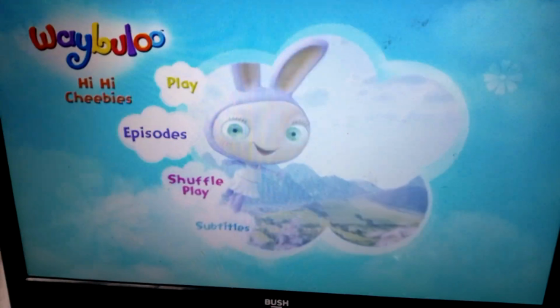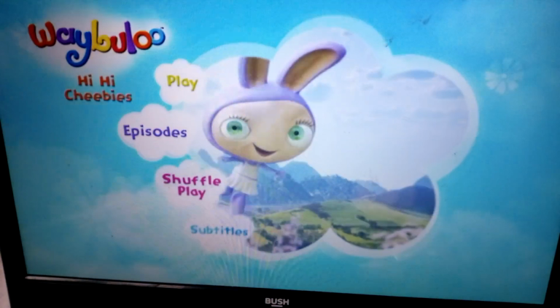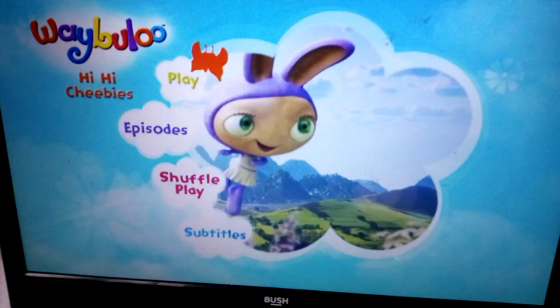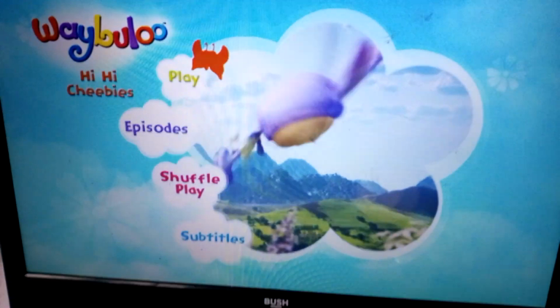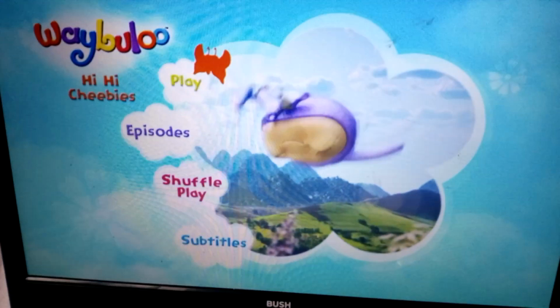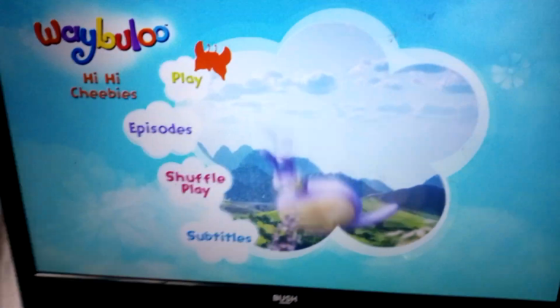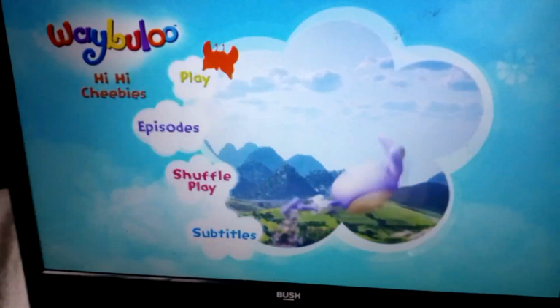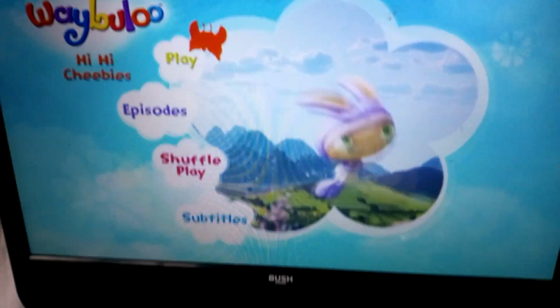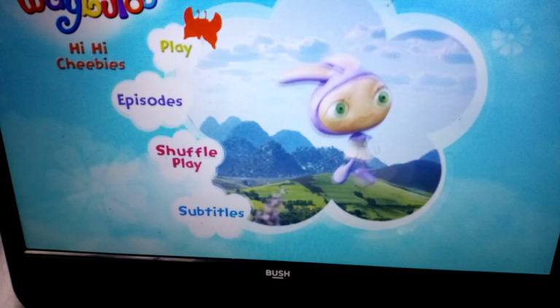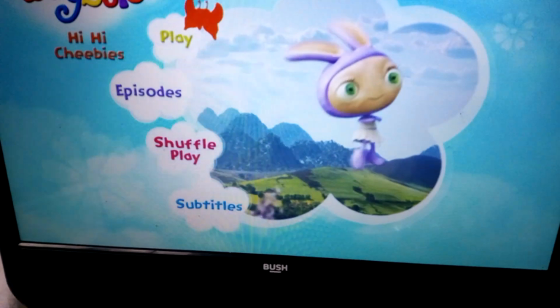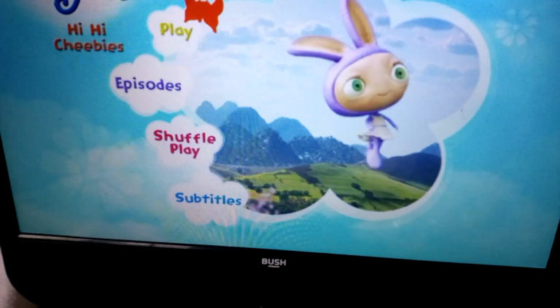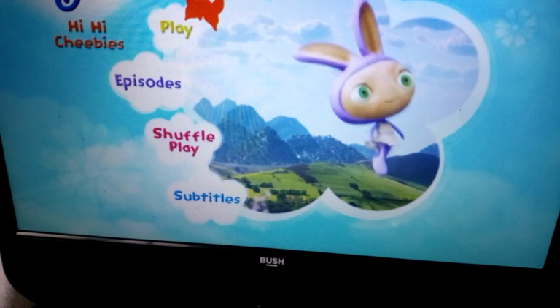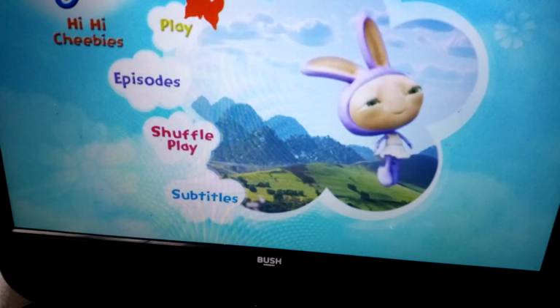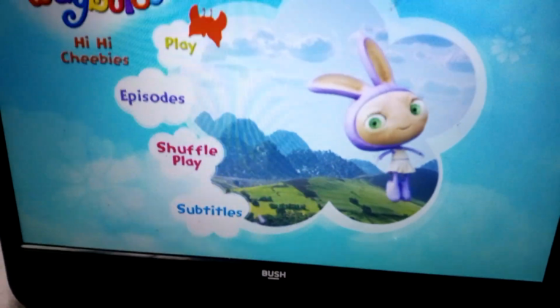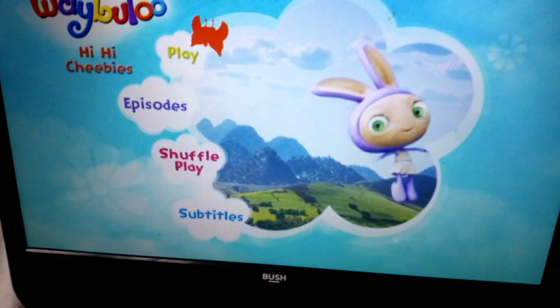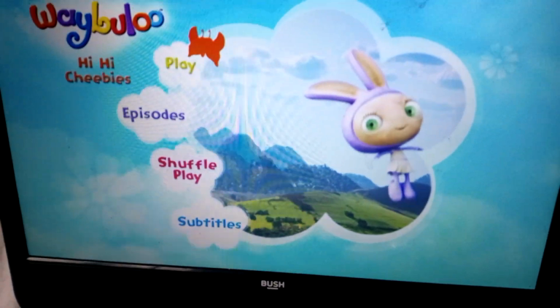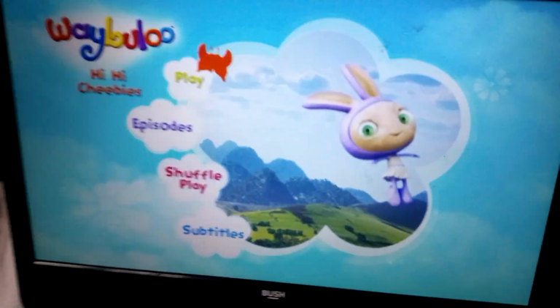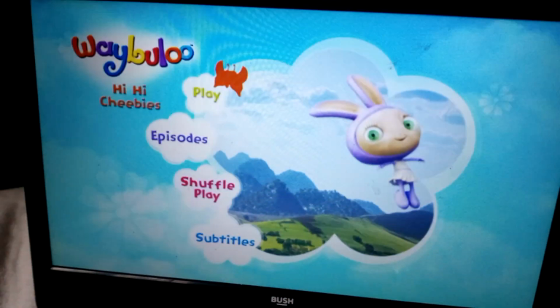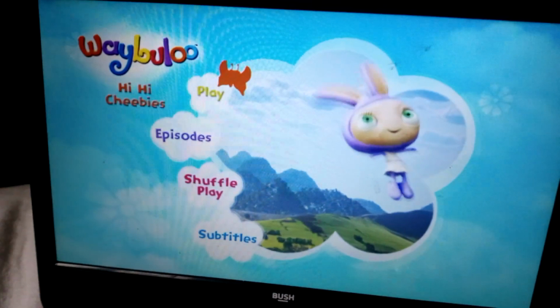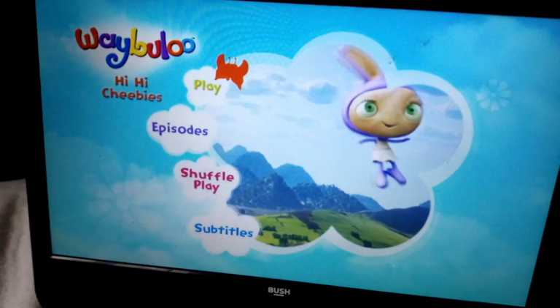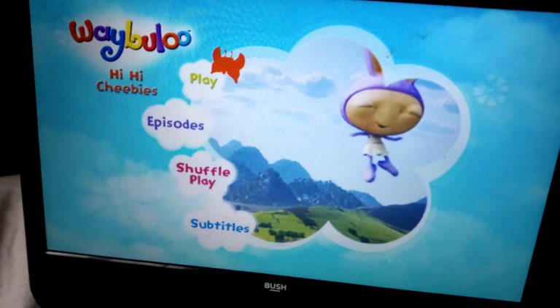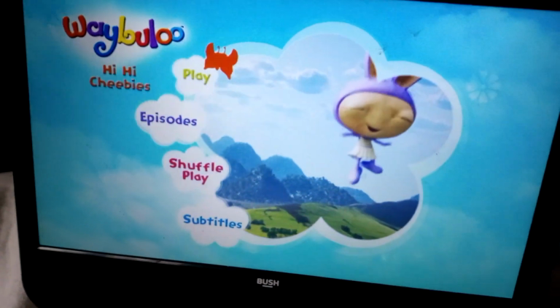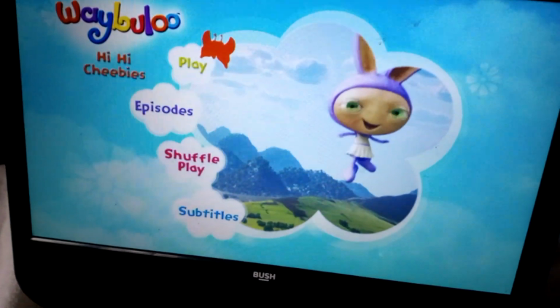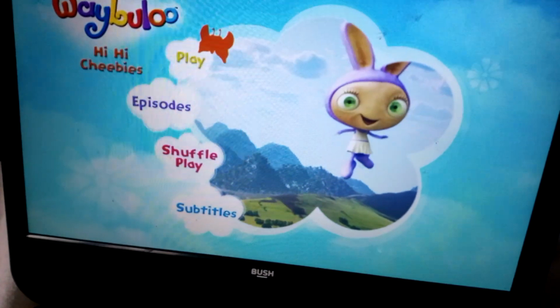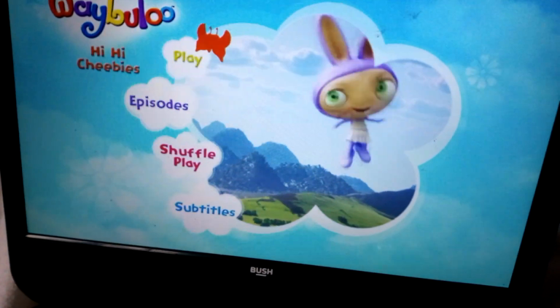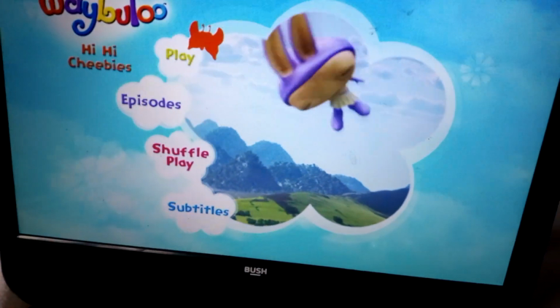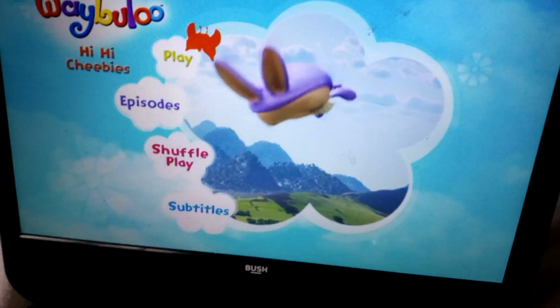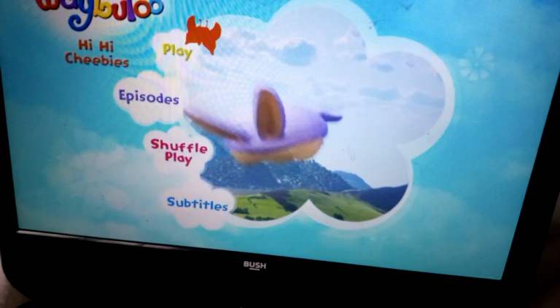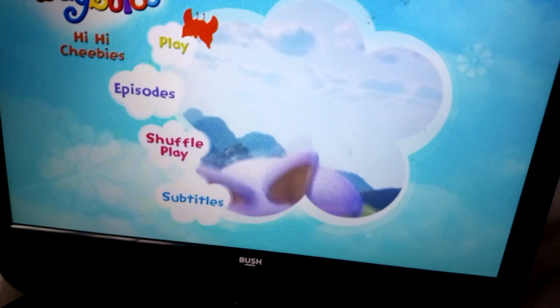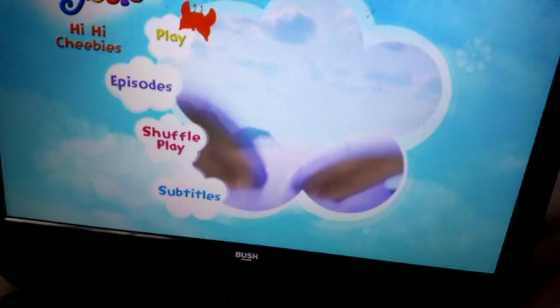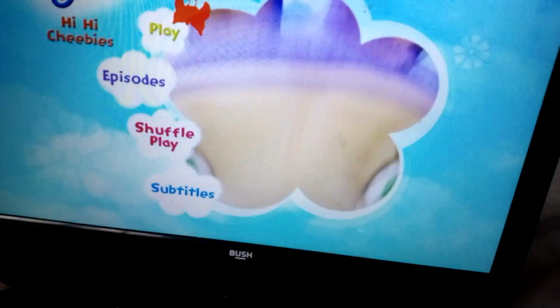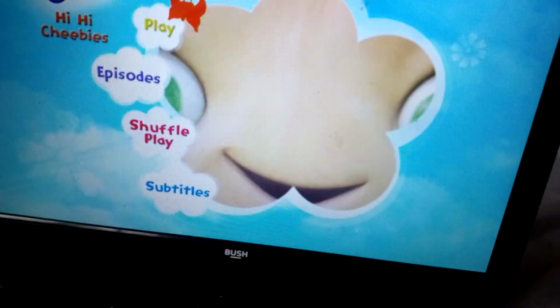Welcome to another video. This time I'm doing a DVD menu walkthrough for Waybuloo Hi Hi Cheebies.